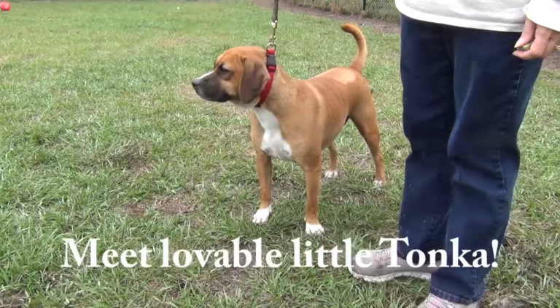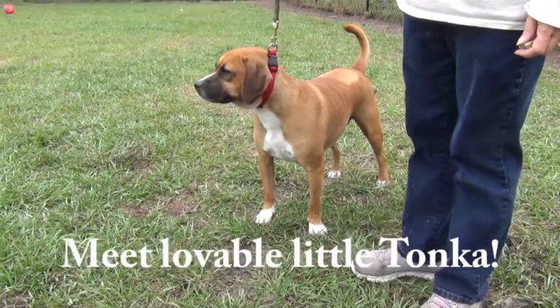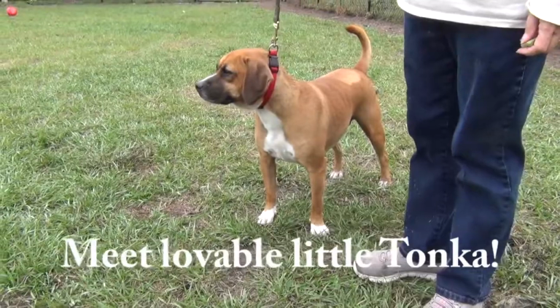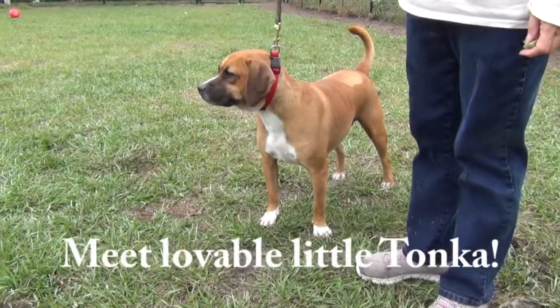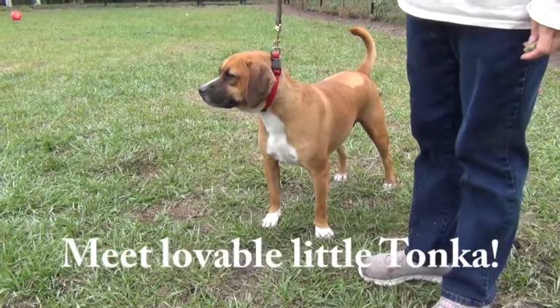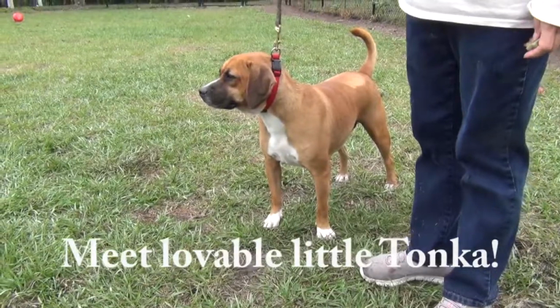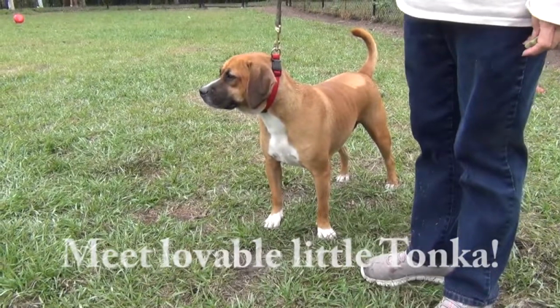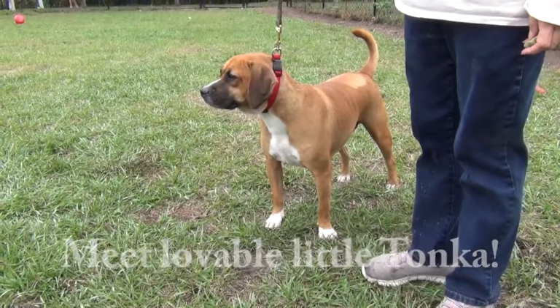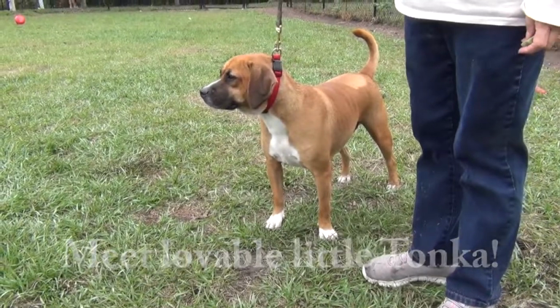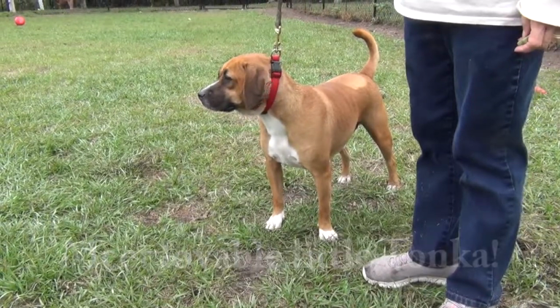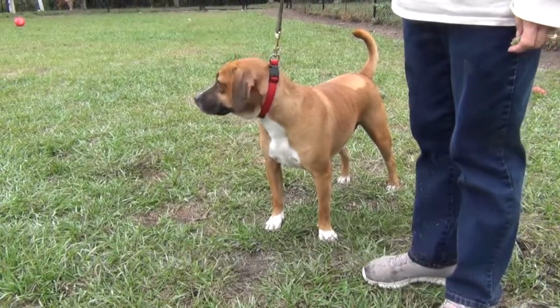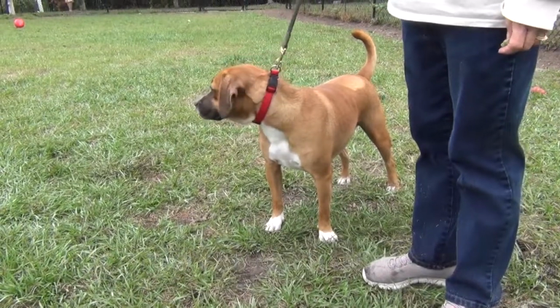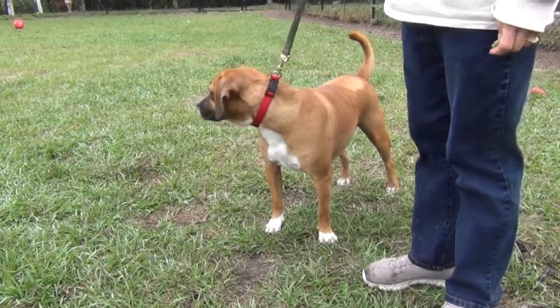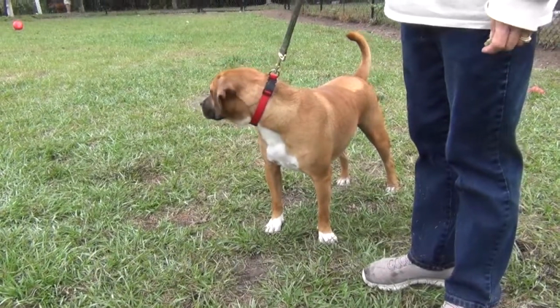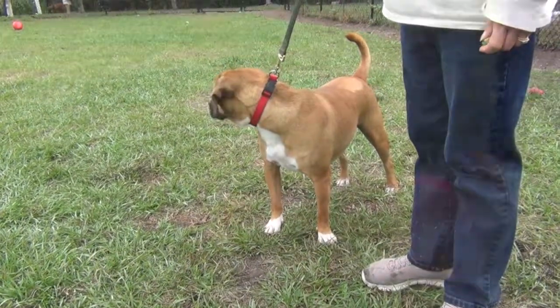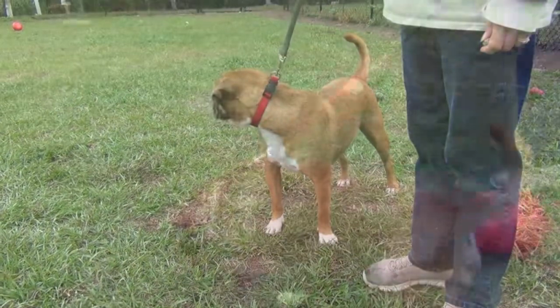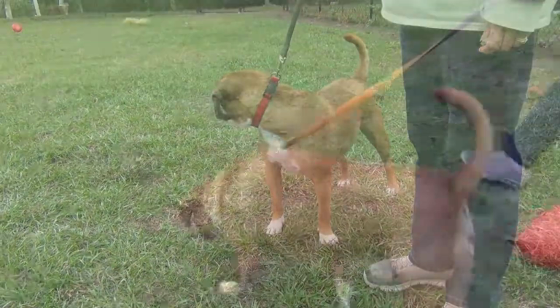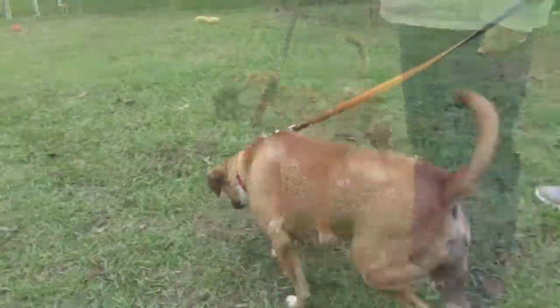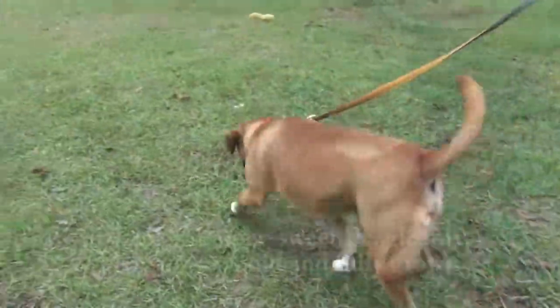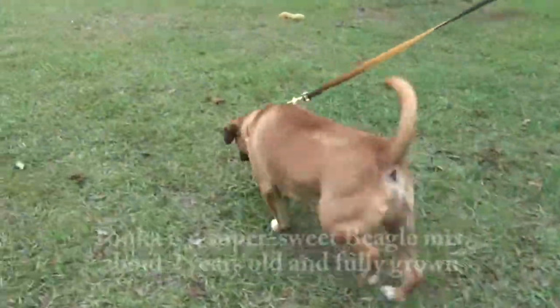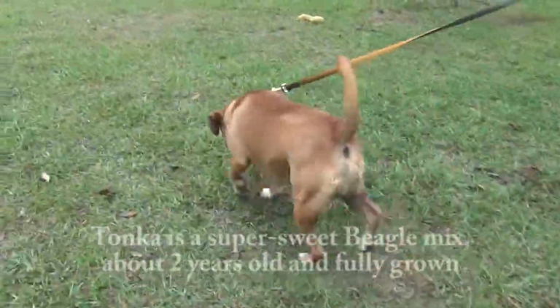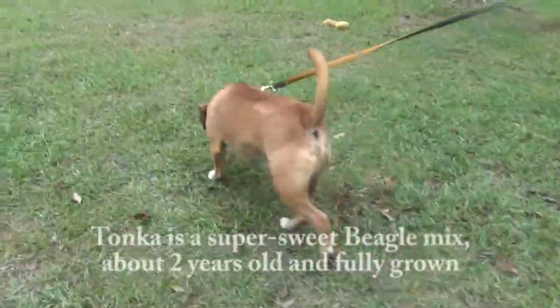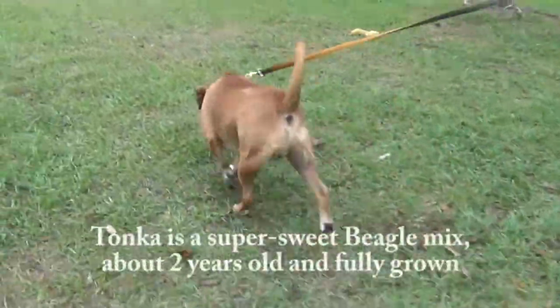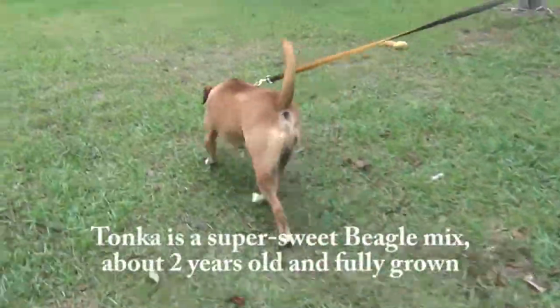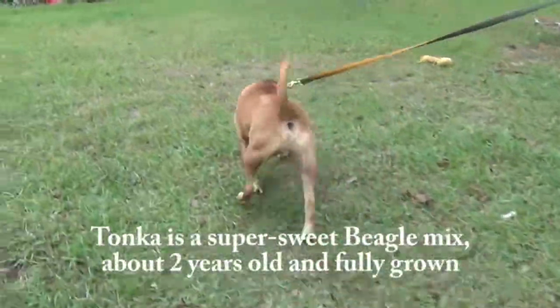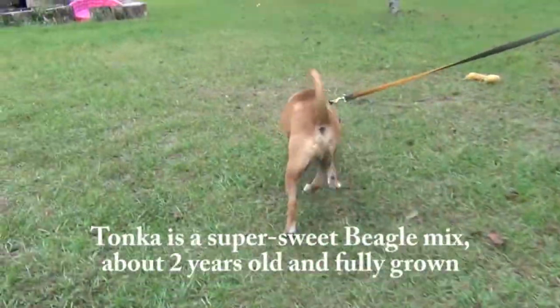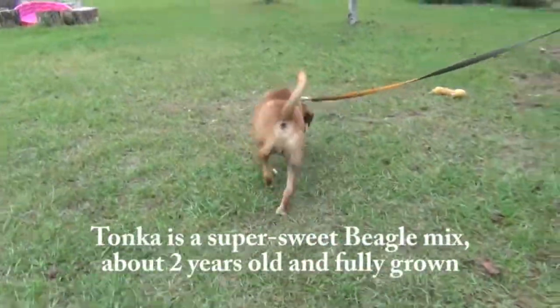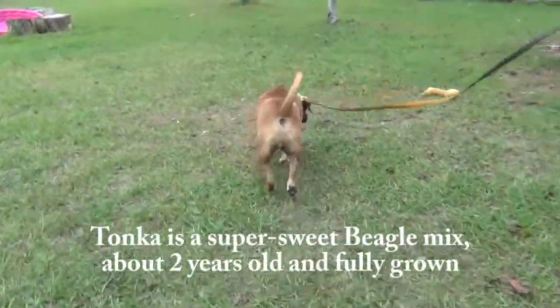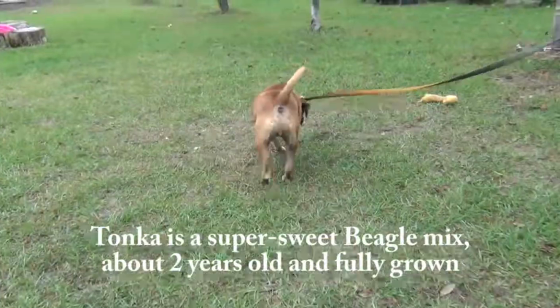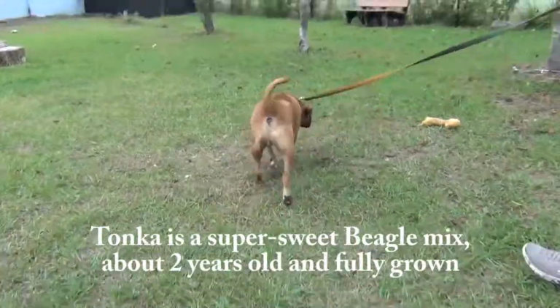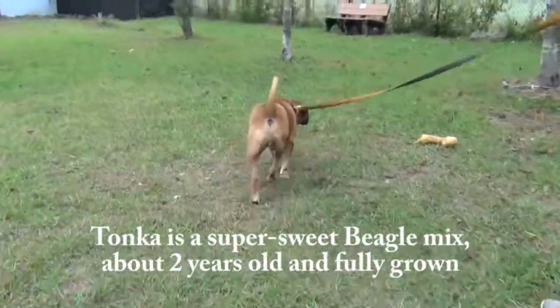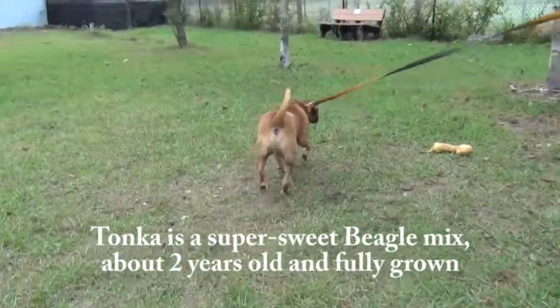He's not very strong, so he's easy to walk. He's not very big, is he? No, he's not.